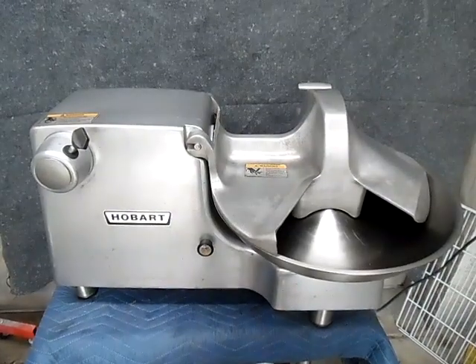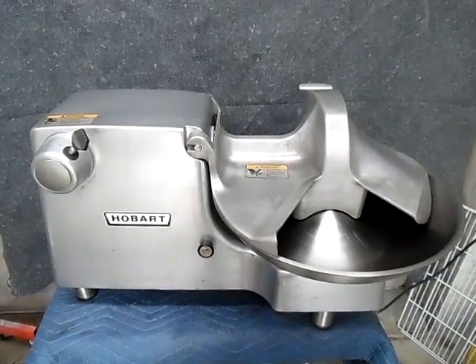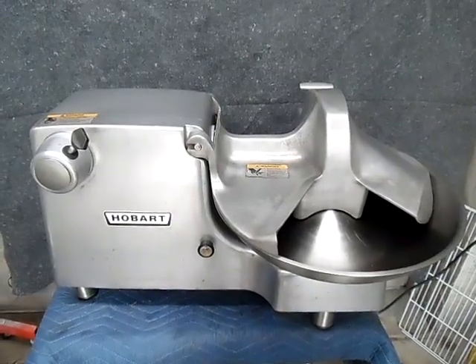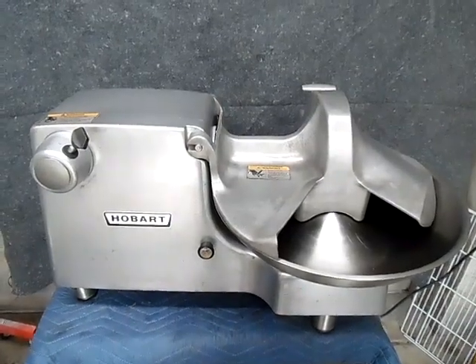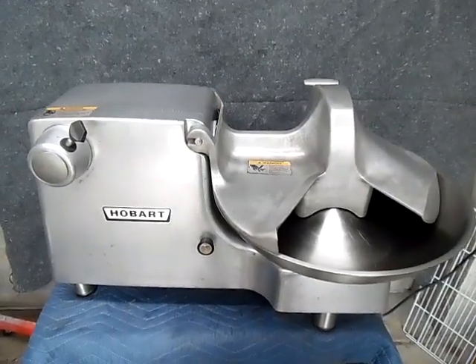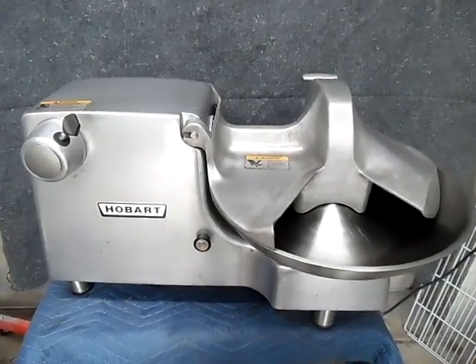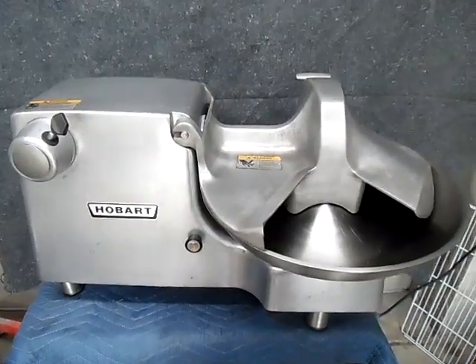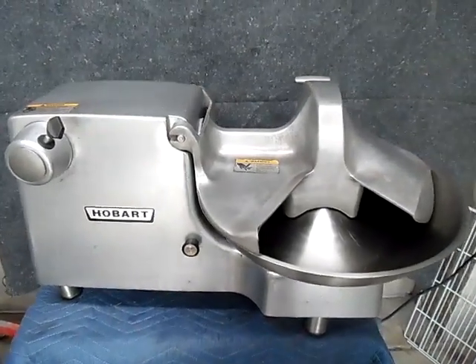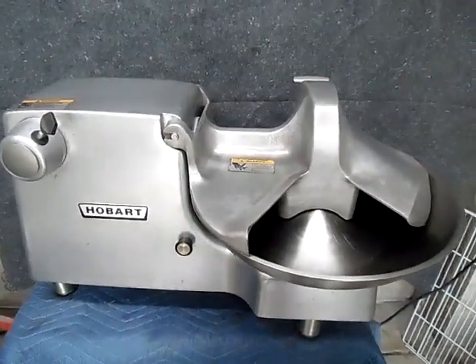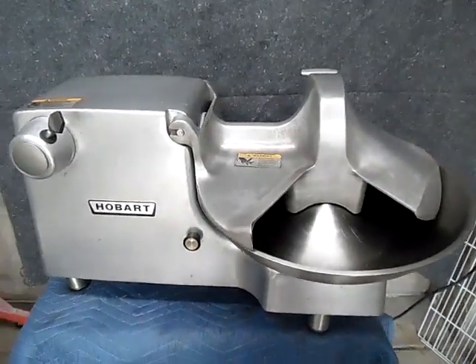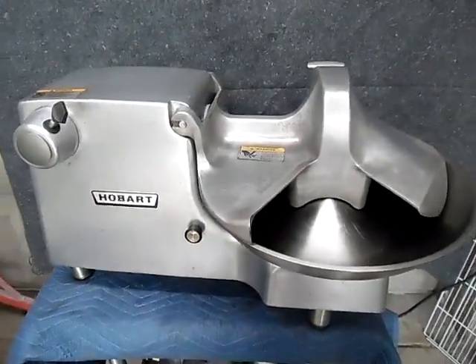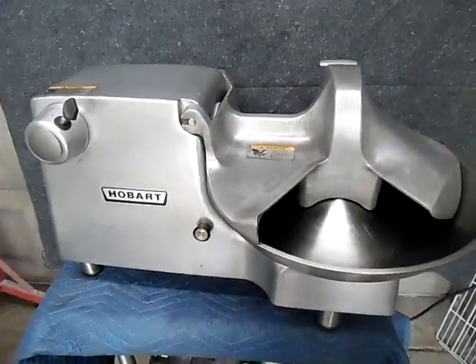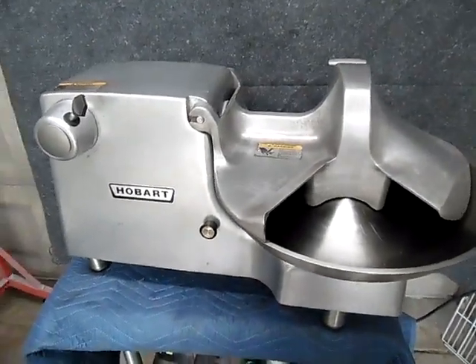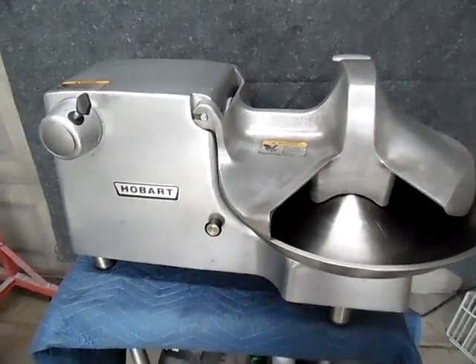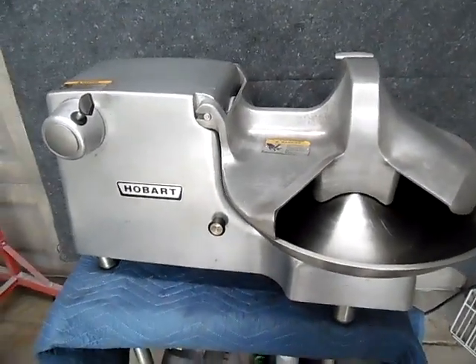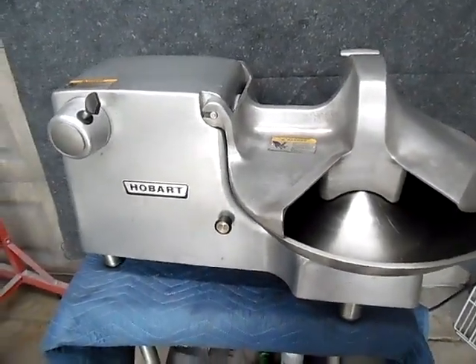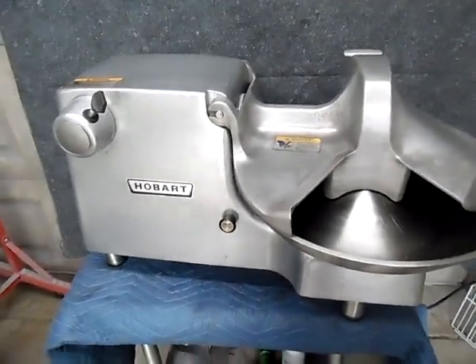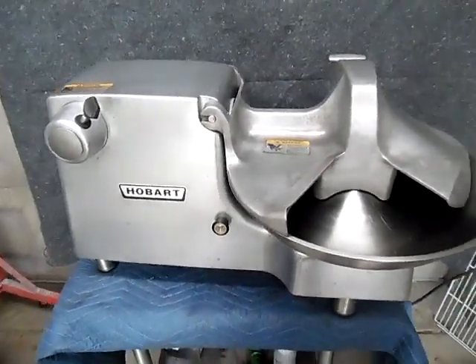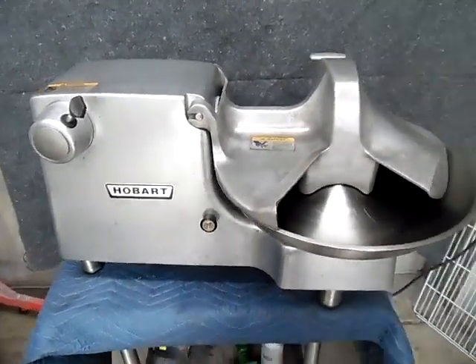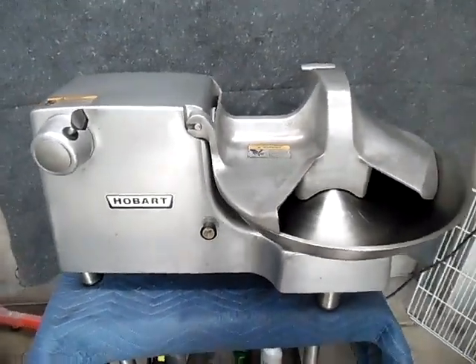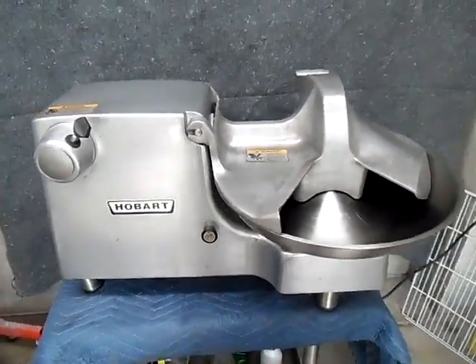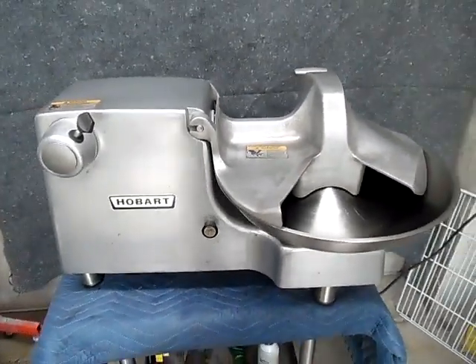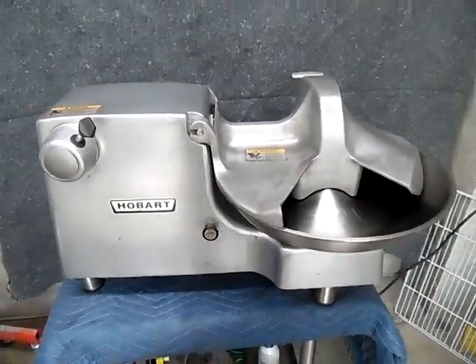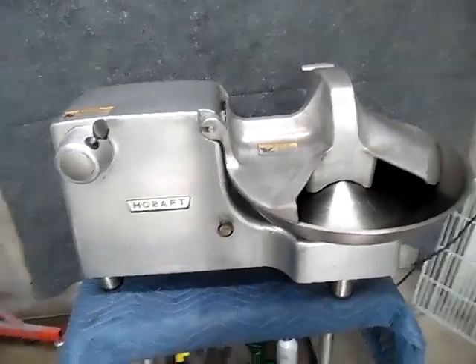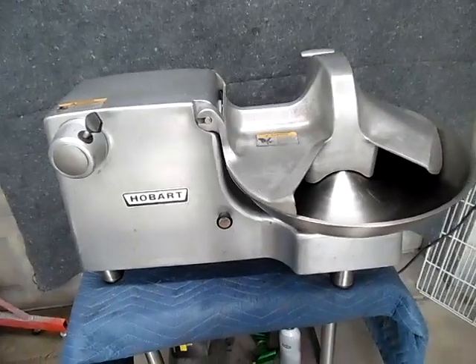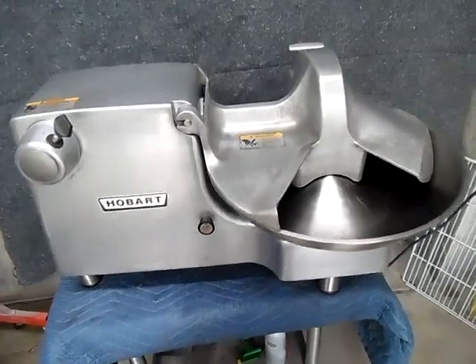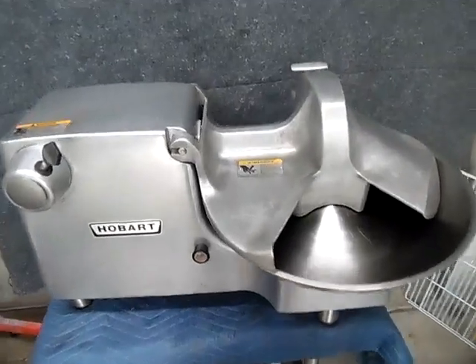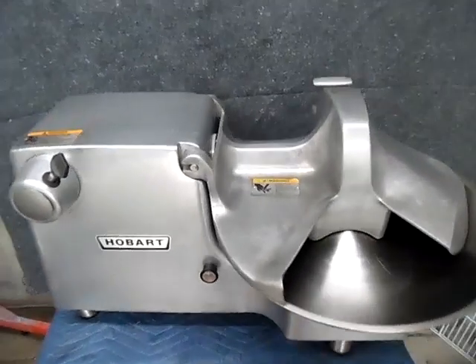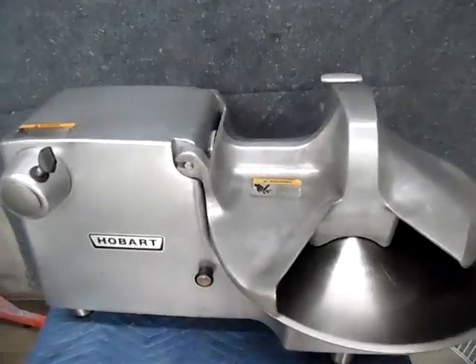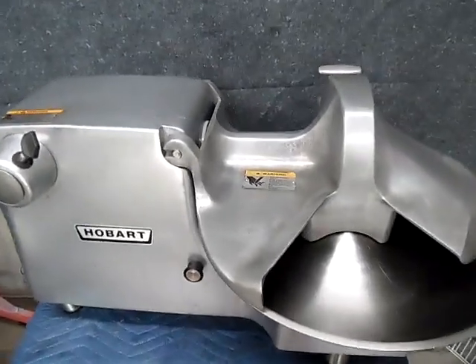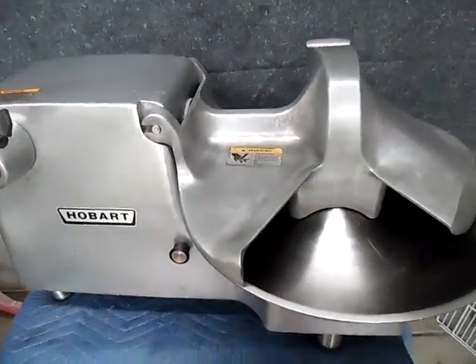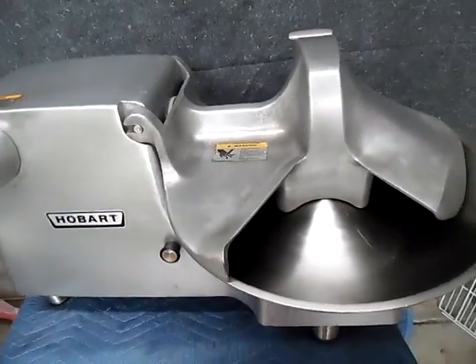Hi, this is Chris at EasyQuip. This is a test run video for Gloria. This is your 18 inch Hobart Buffalo chopper.